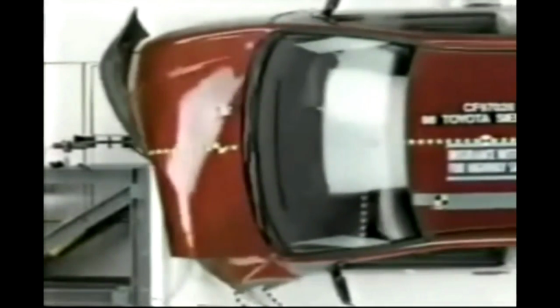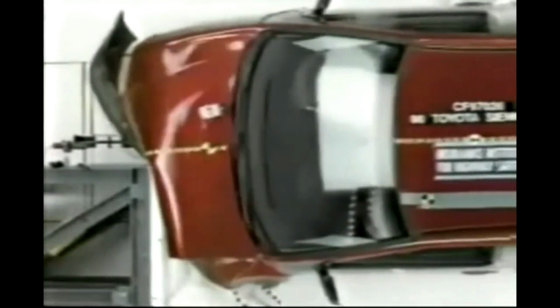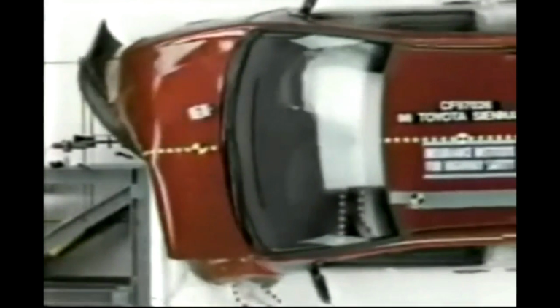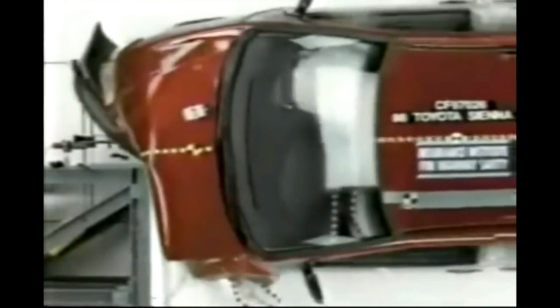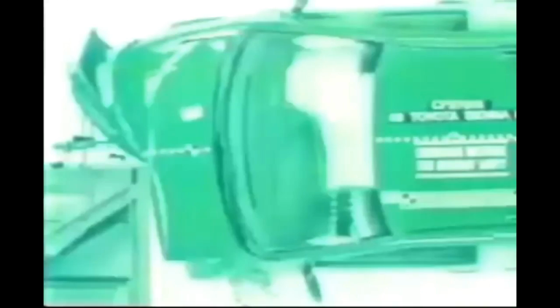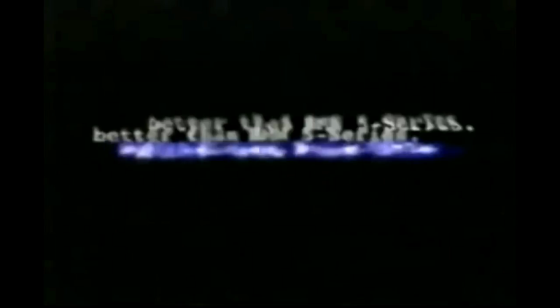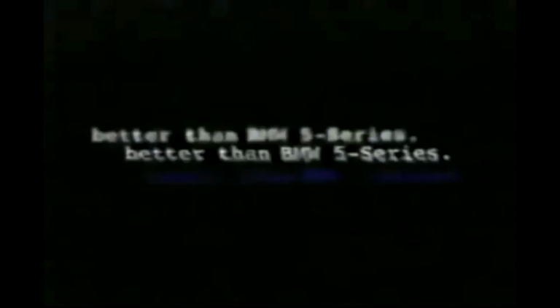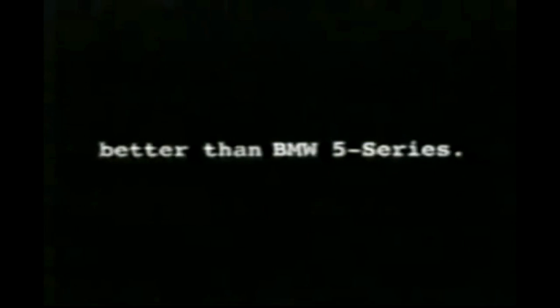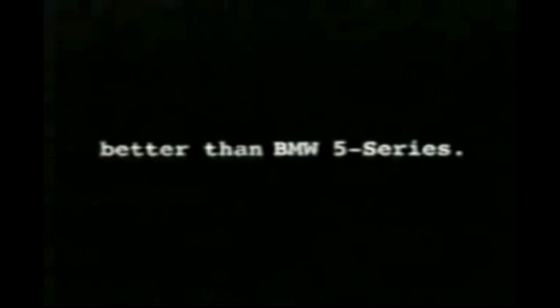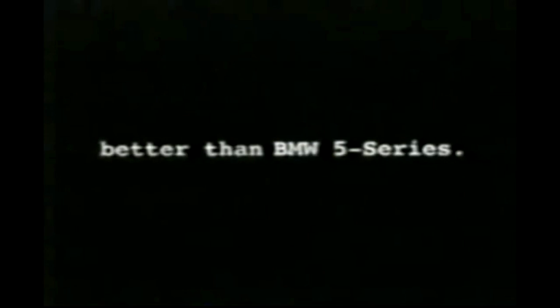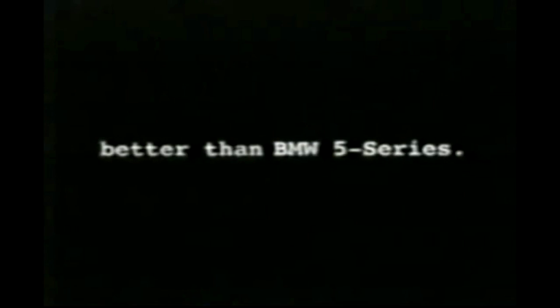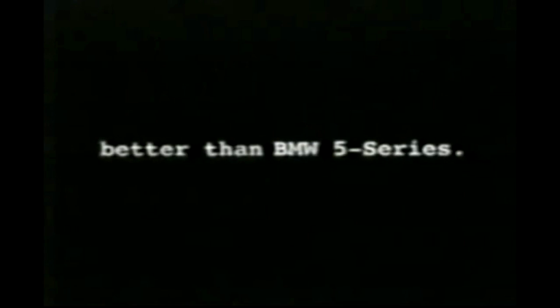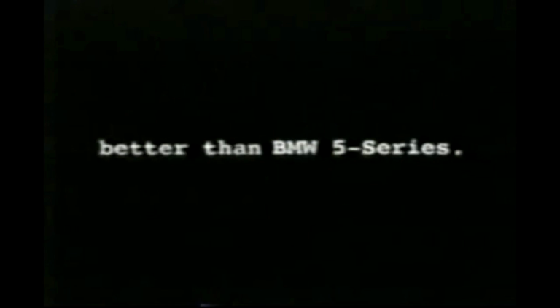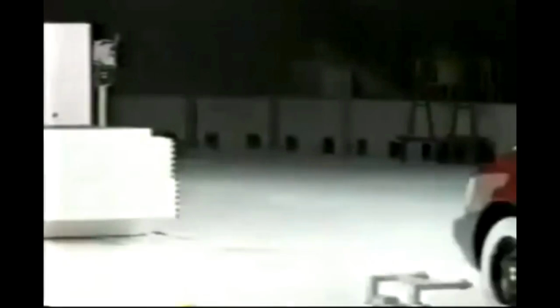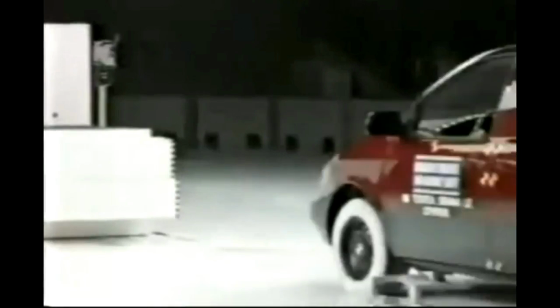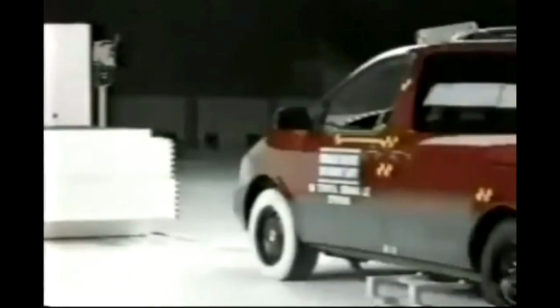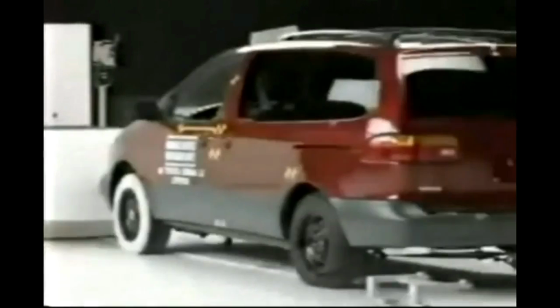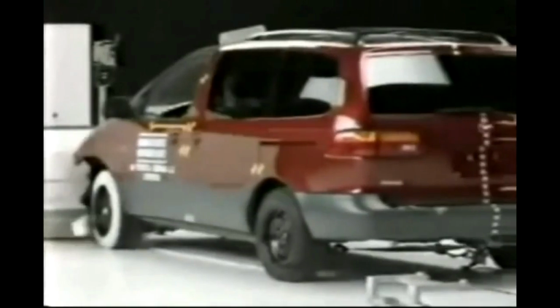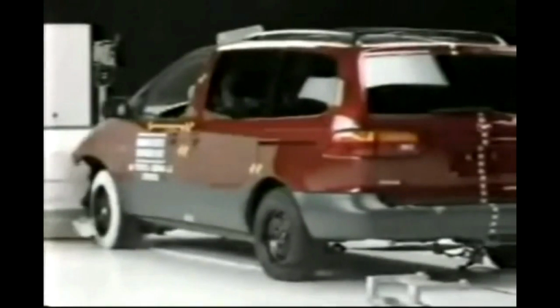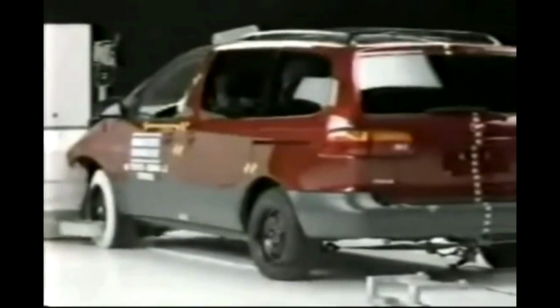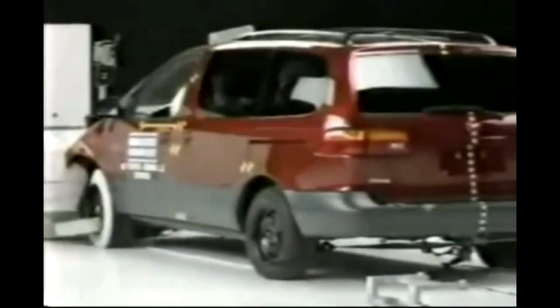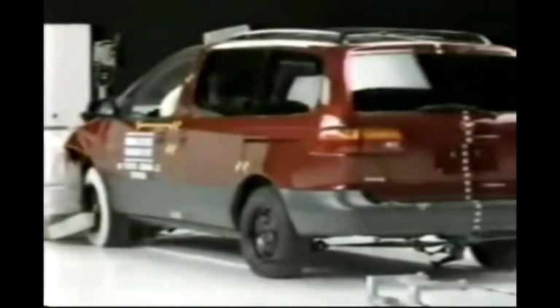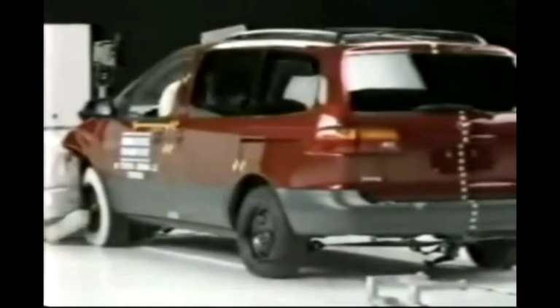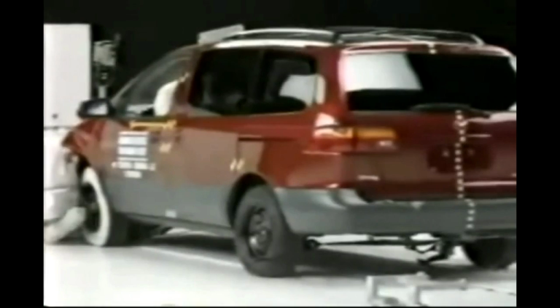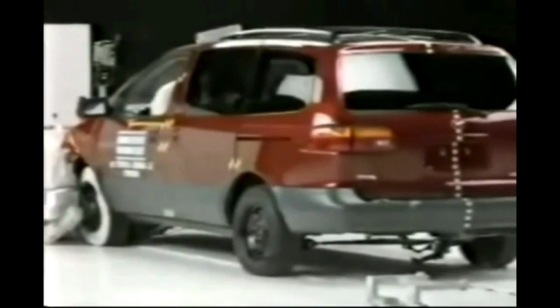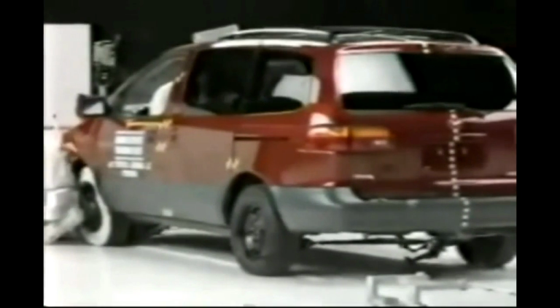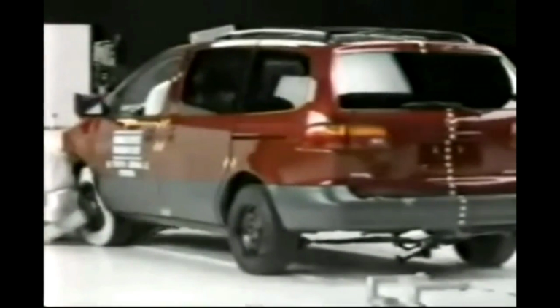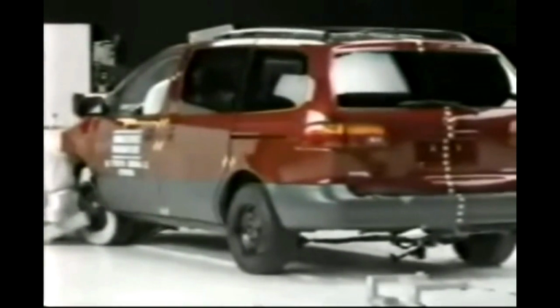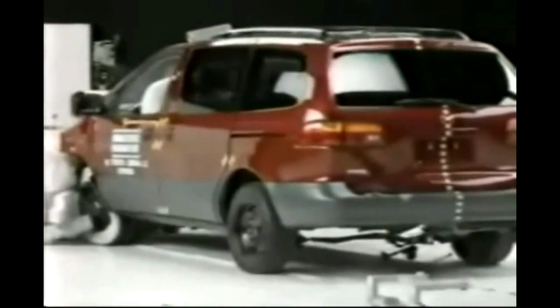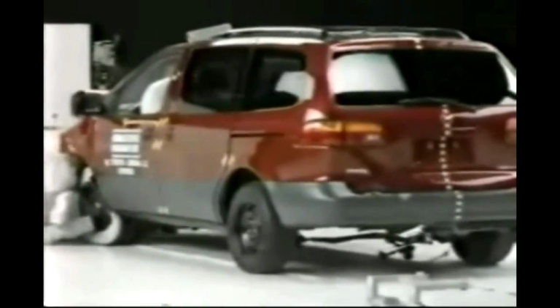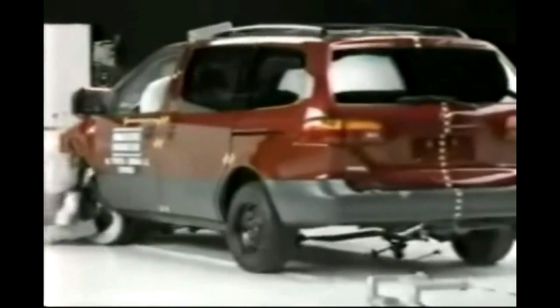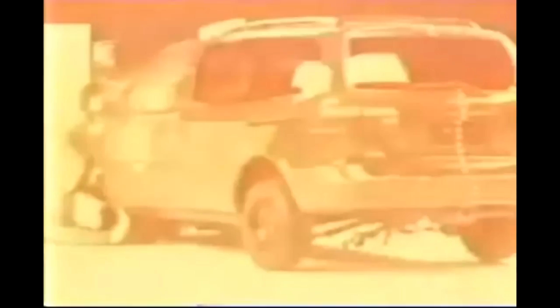The Toyota Sienna did better overall in Insurance Institute crash tests than any other vehicle tested, ever.